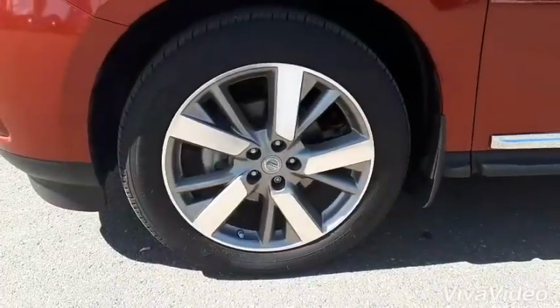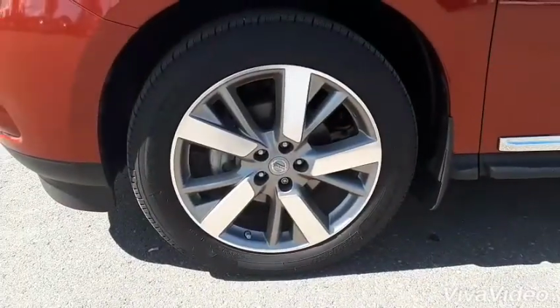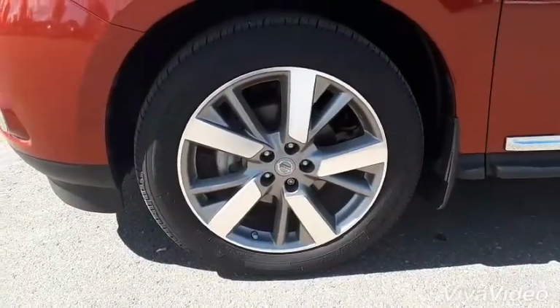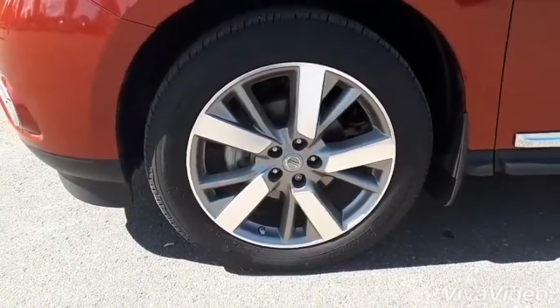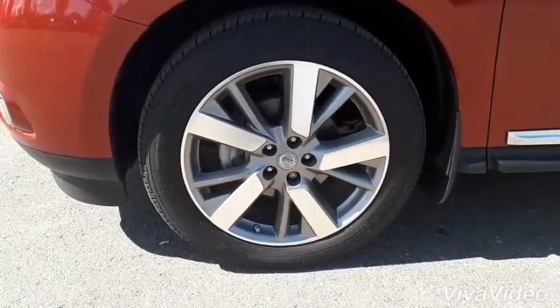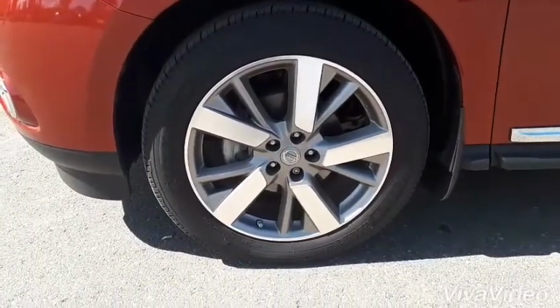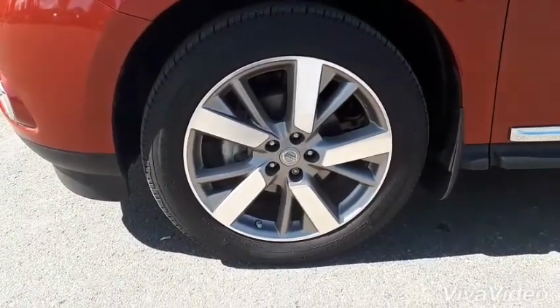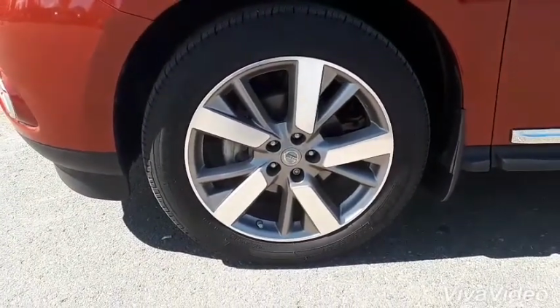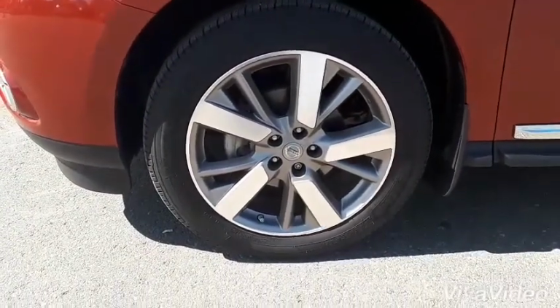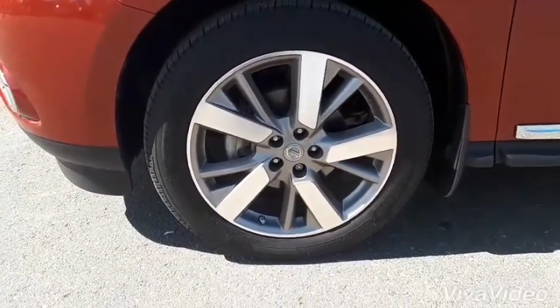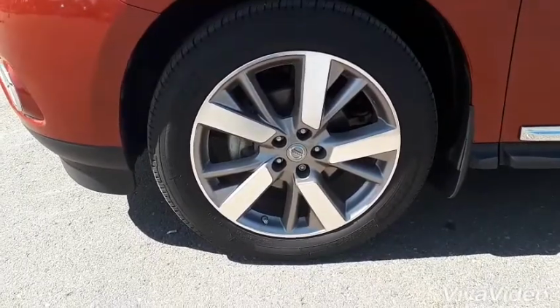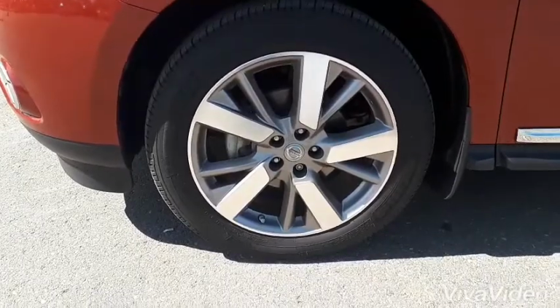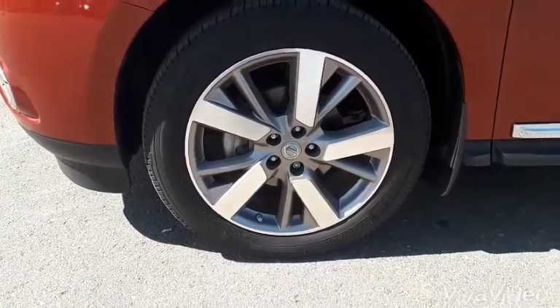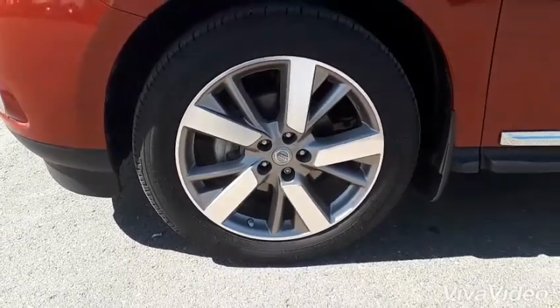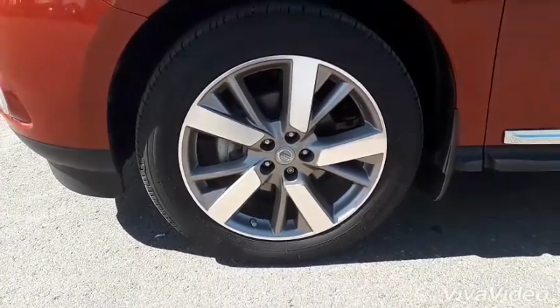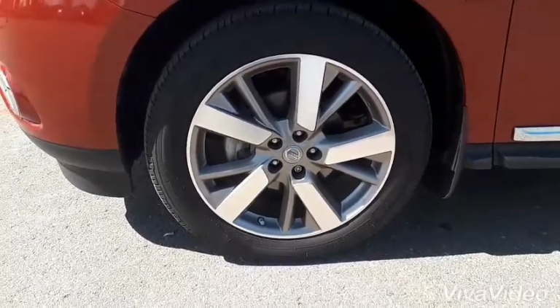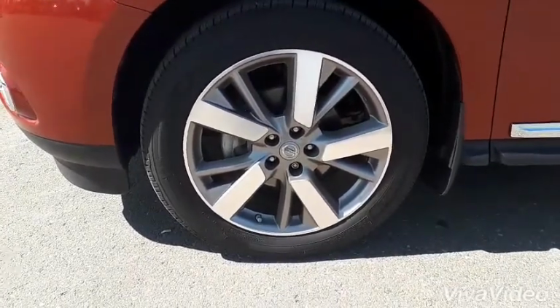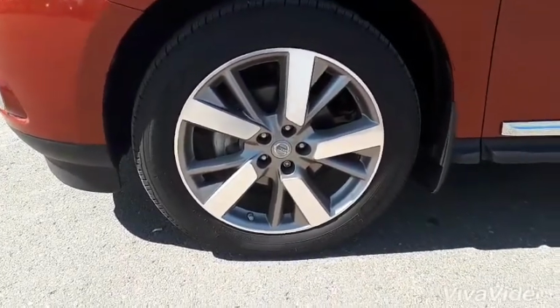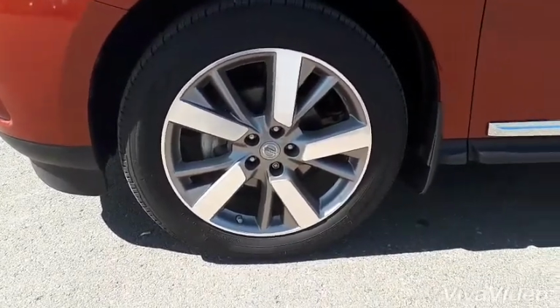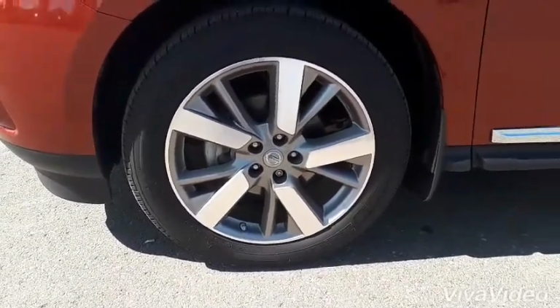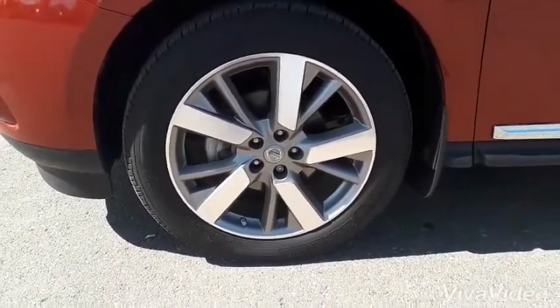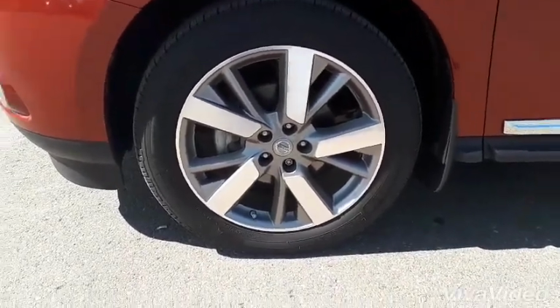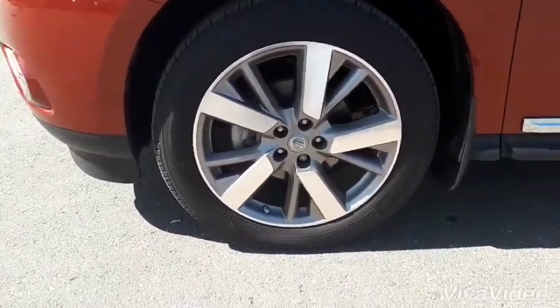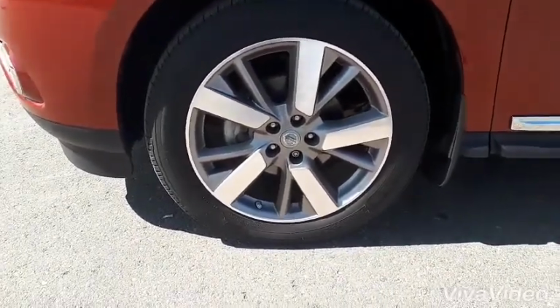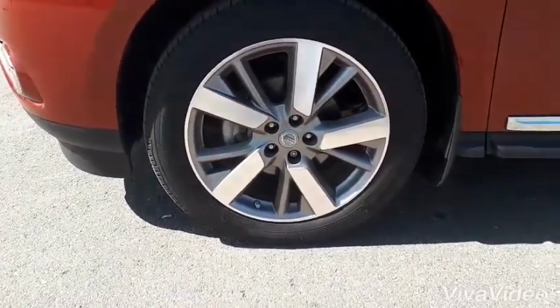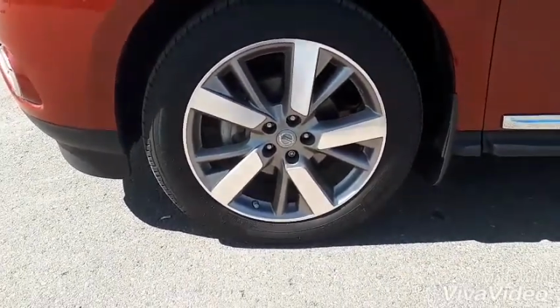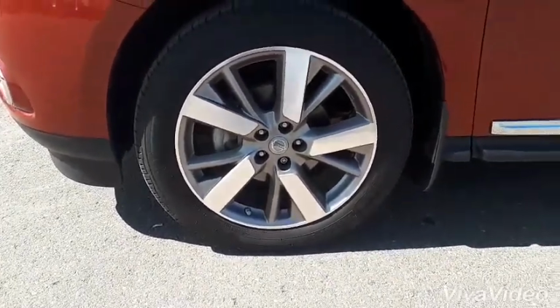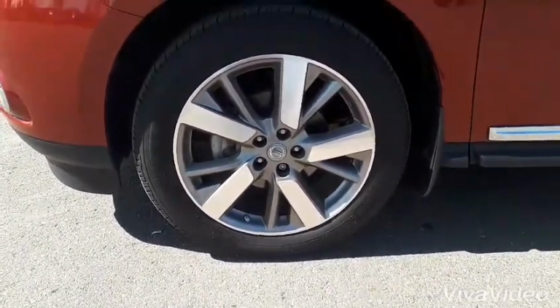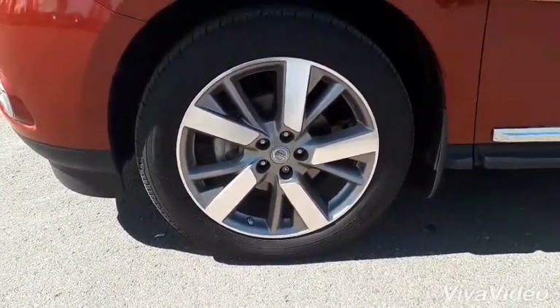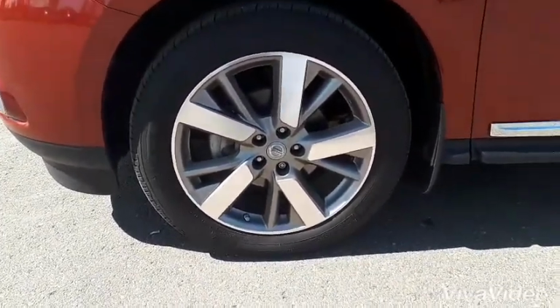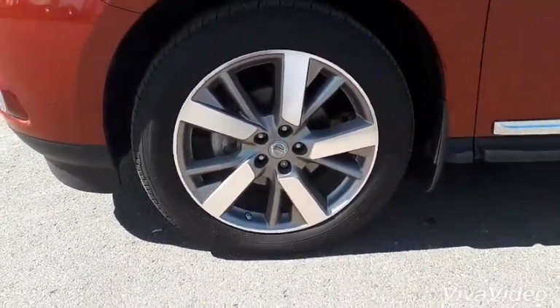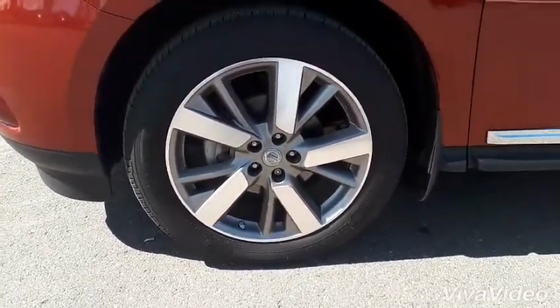Alright, so we are sitting on our 235-55 R20s and these are our alloy wheels.